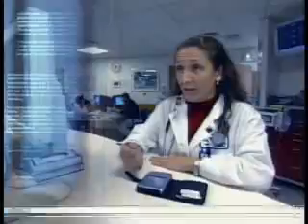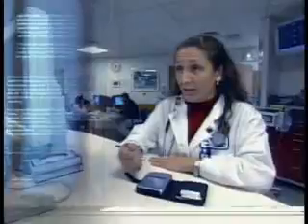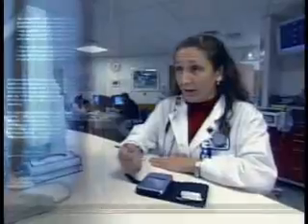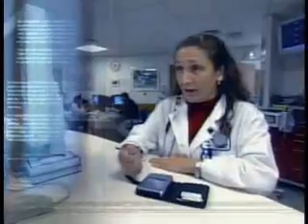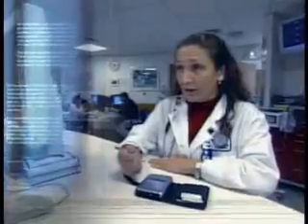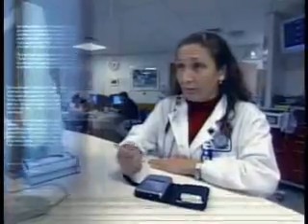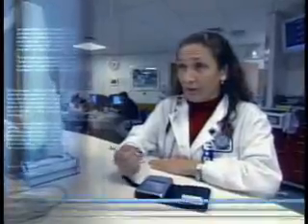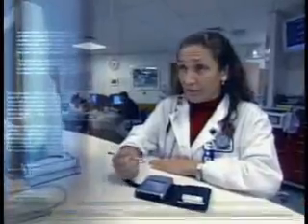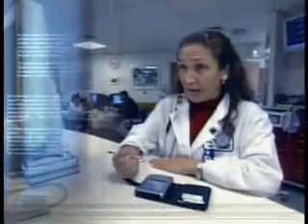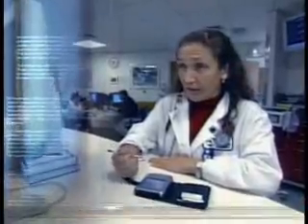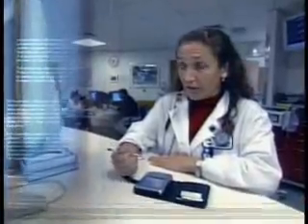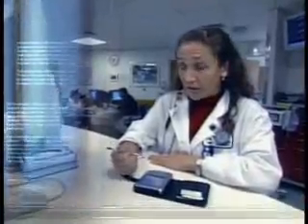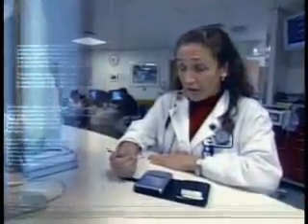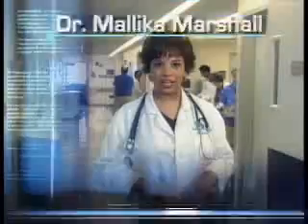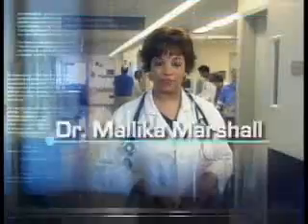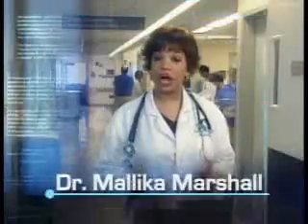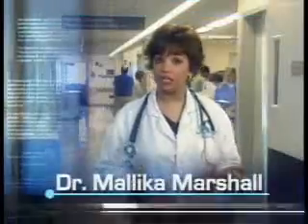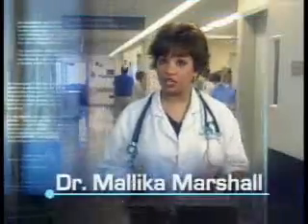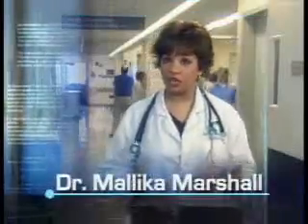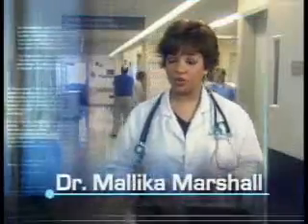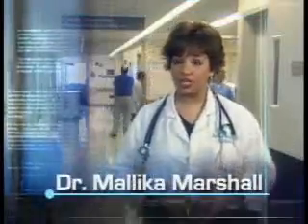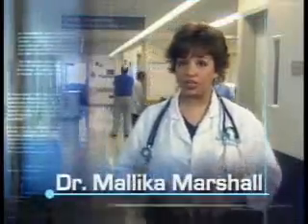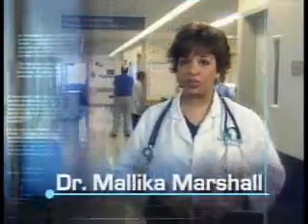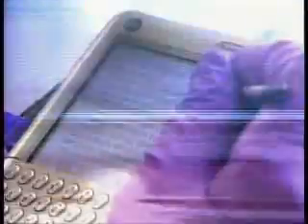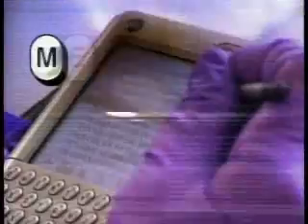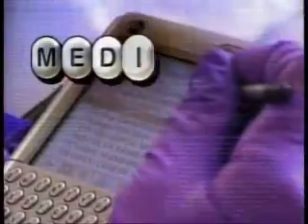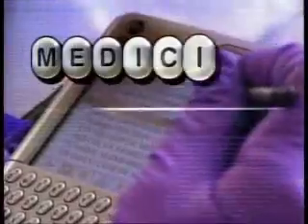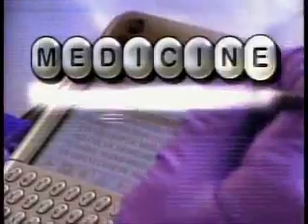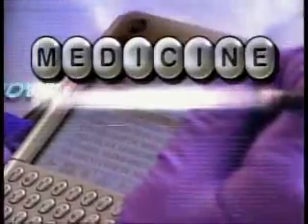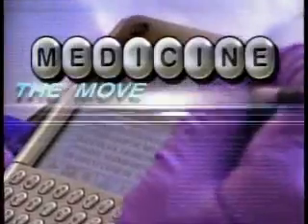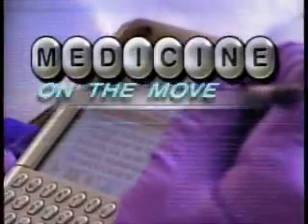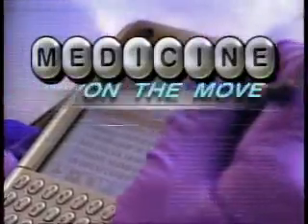Lab data, patient's medications. Dr. Malika Marshall reports: medicine on the move.